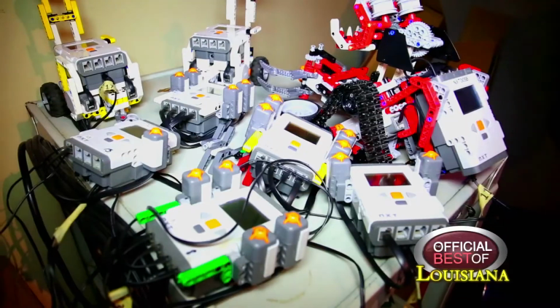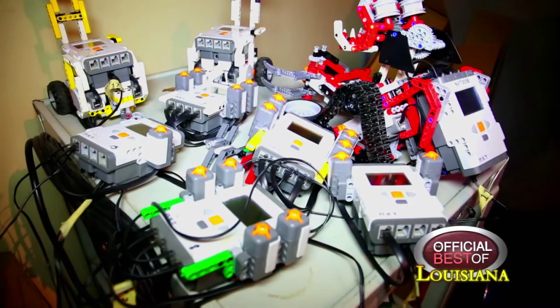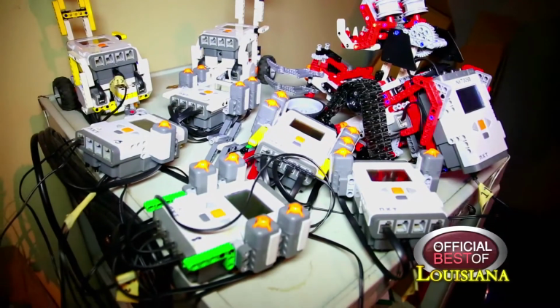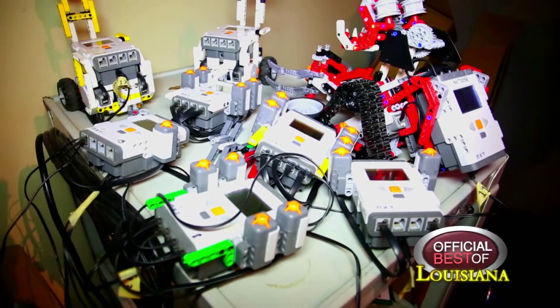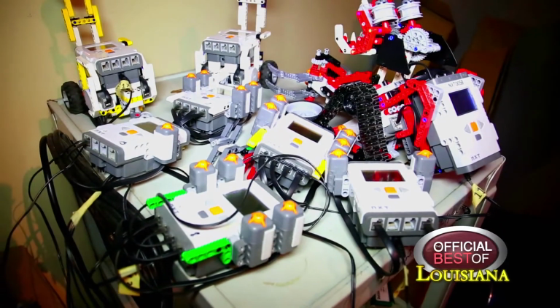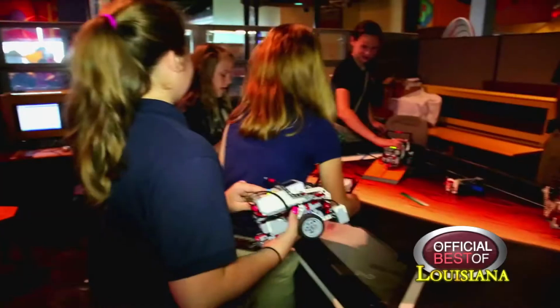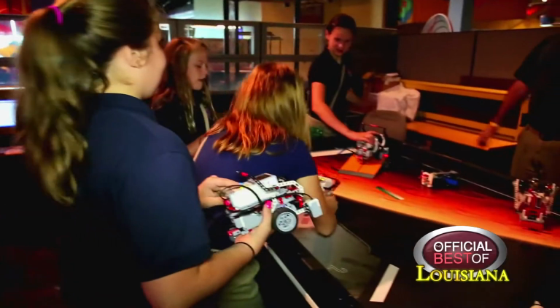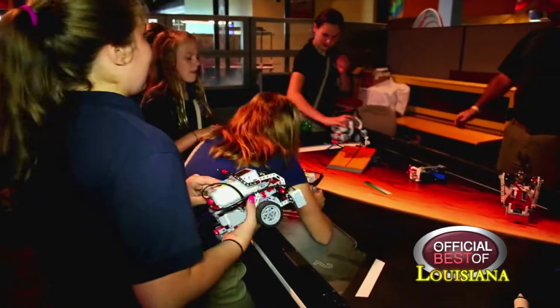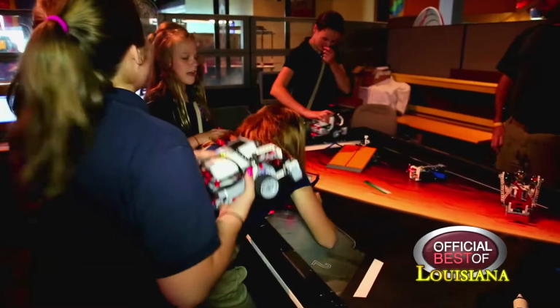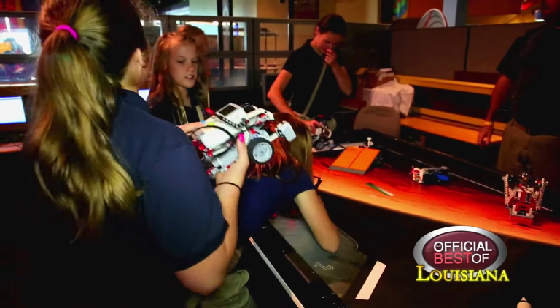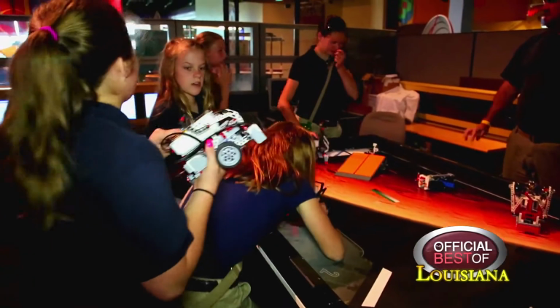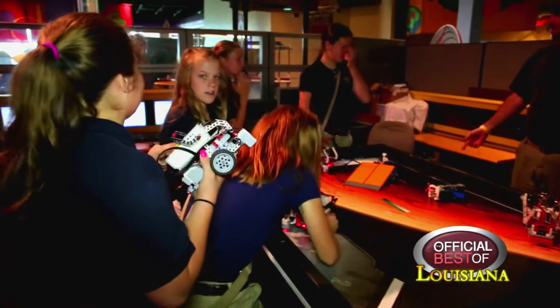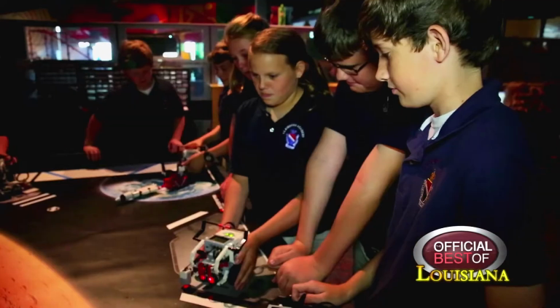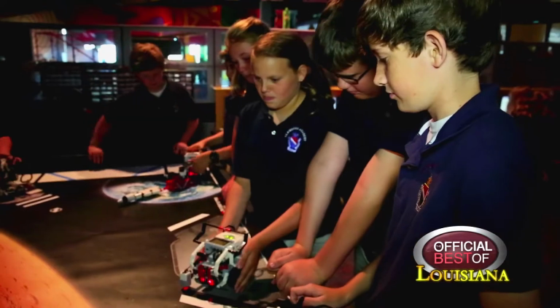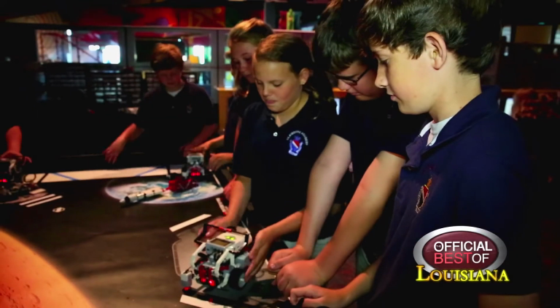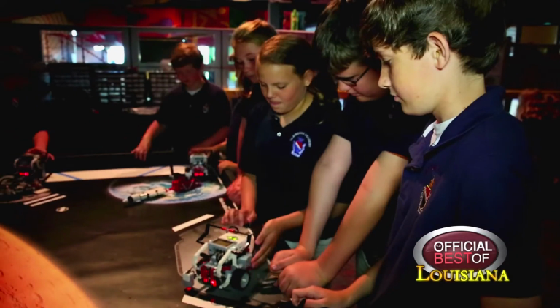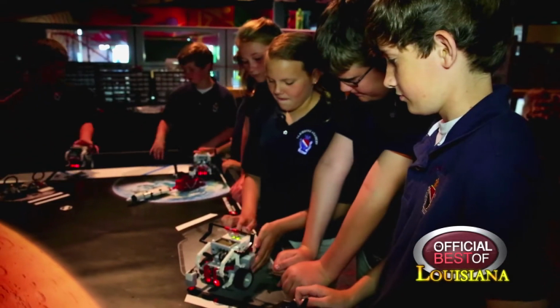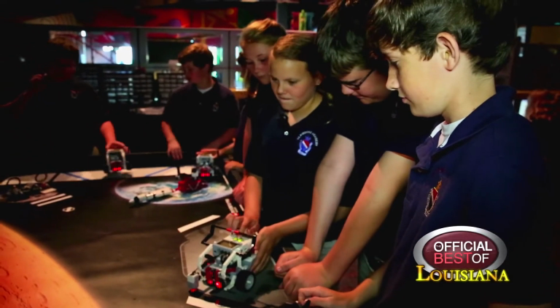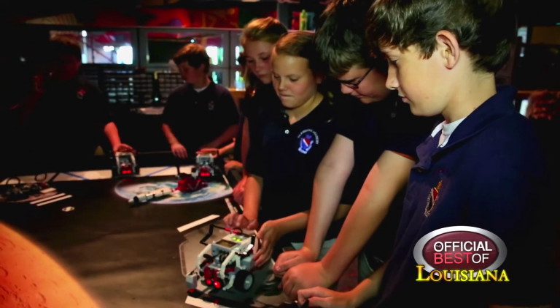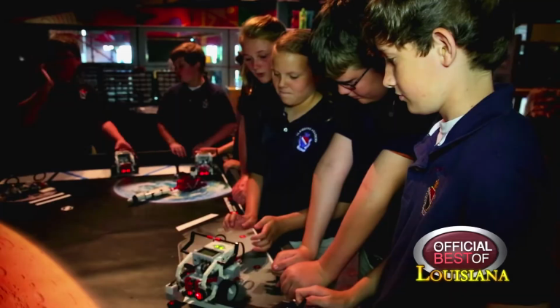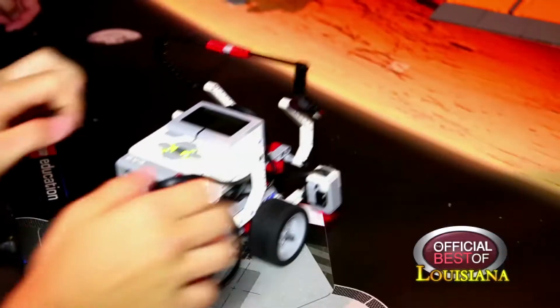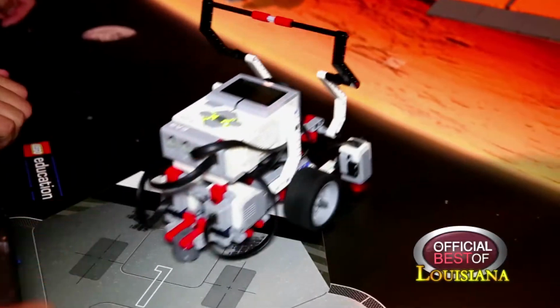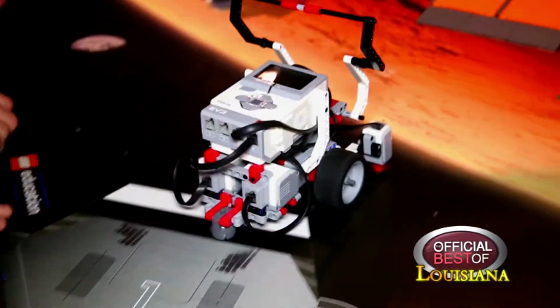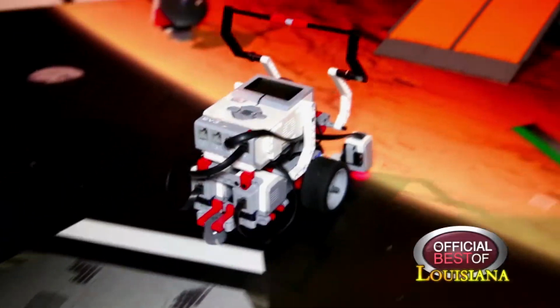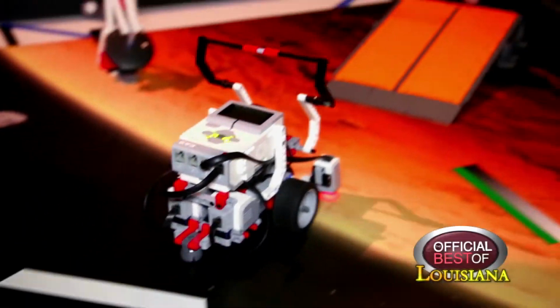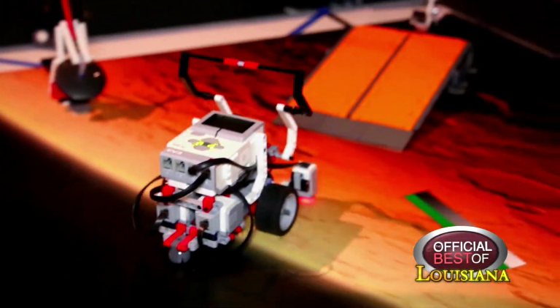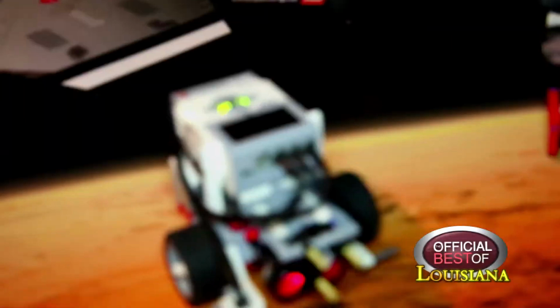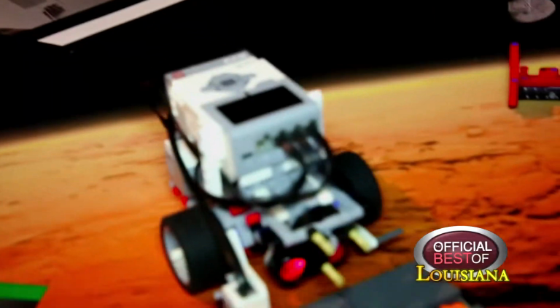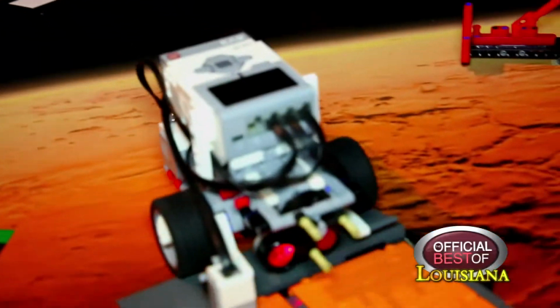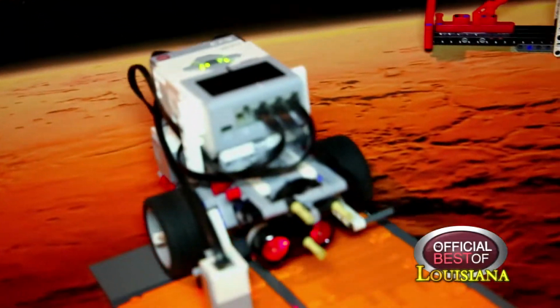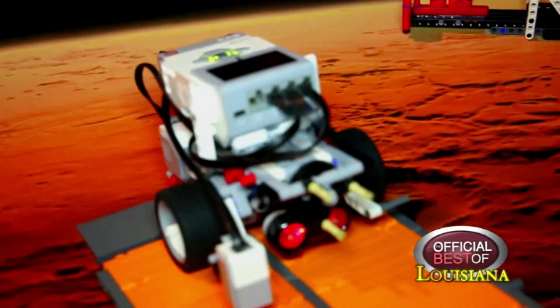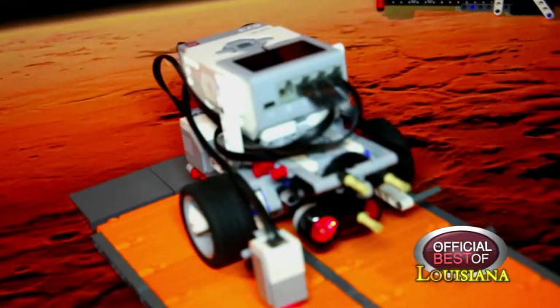That technology exhibit gallery actually hosts our robot lab, where students can actually program EV3 robots and try different missions.